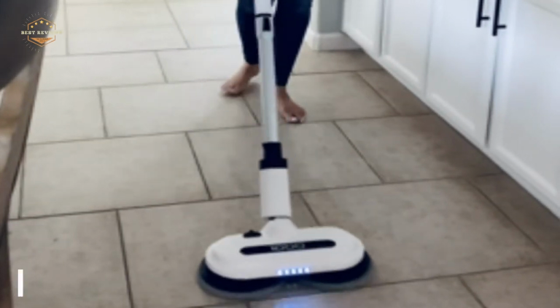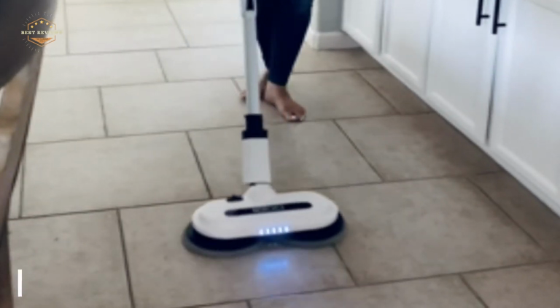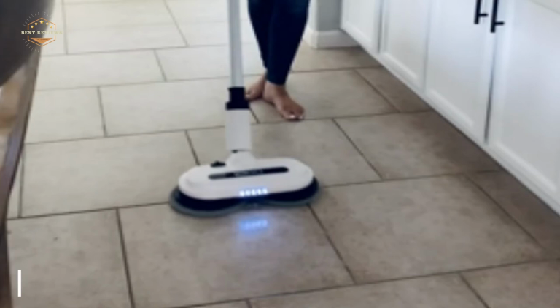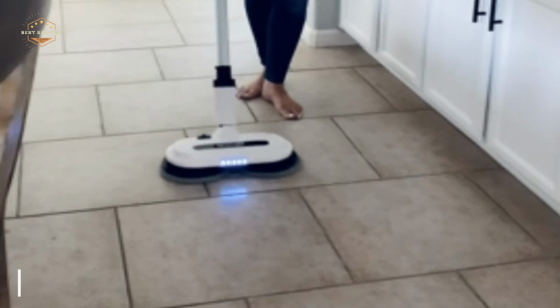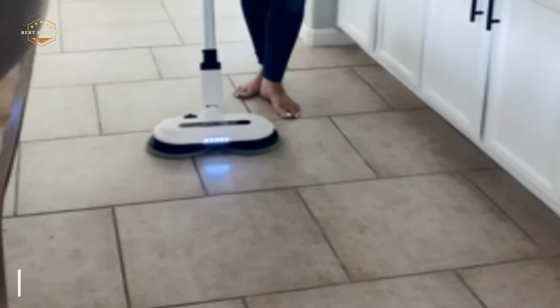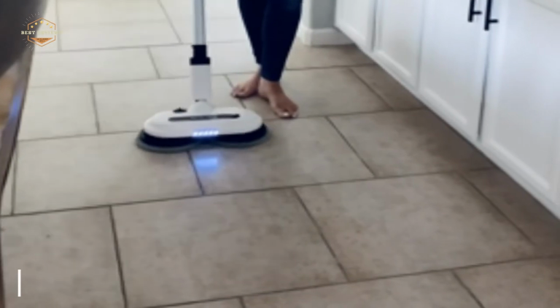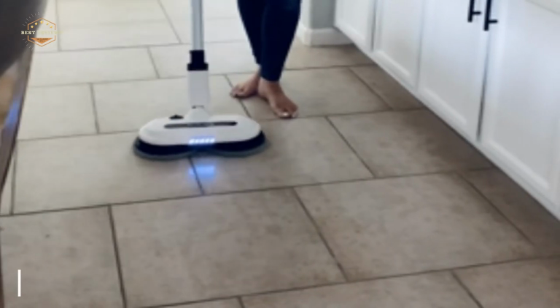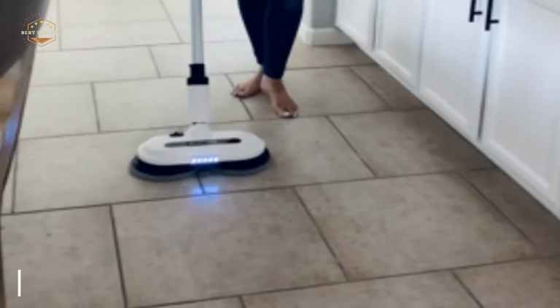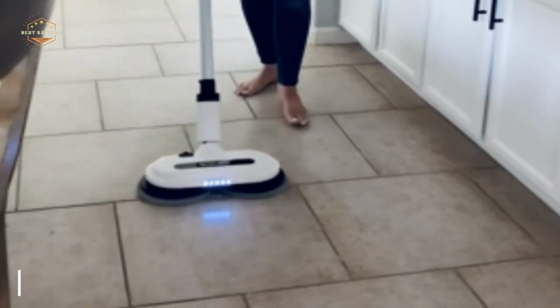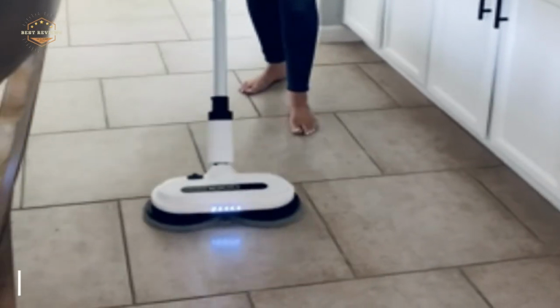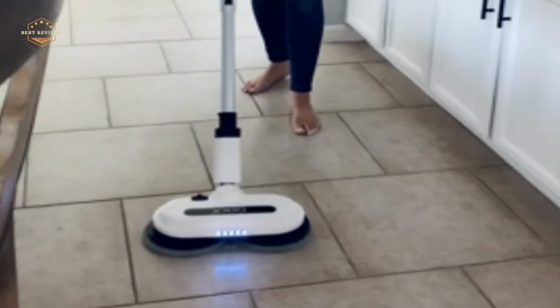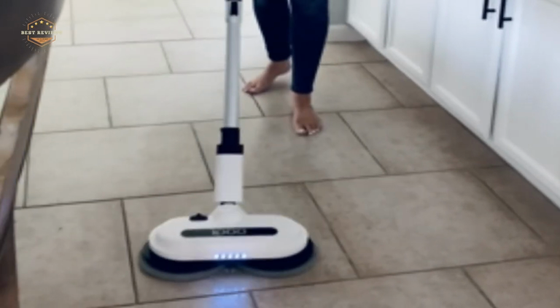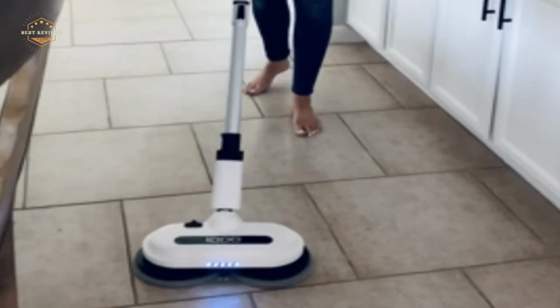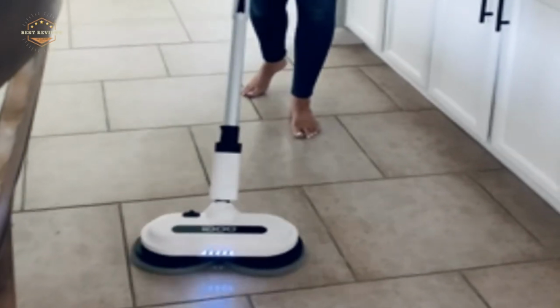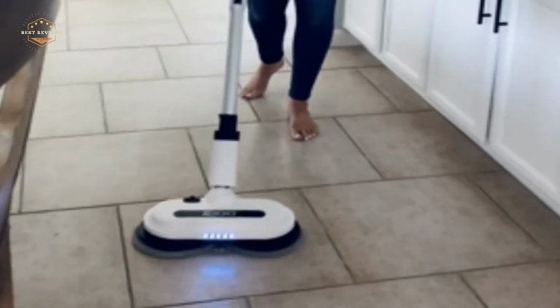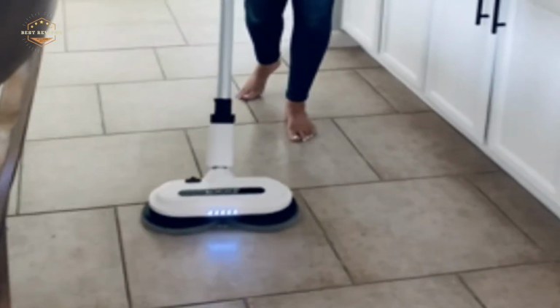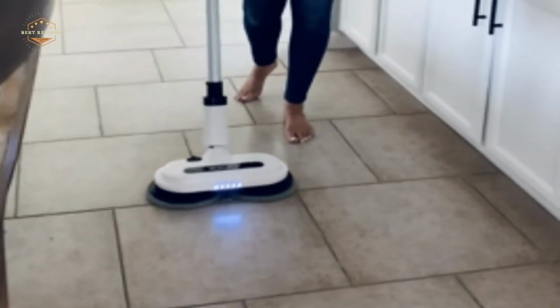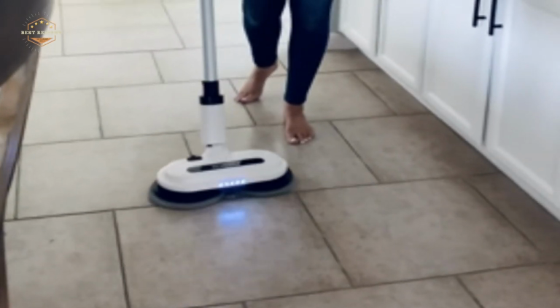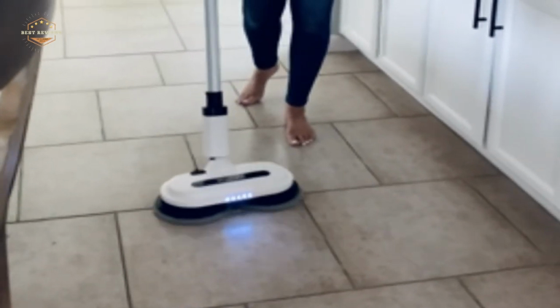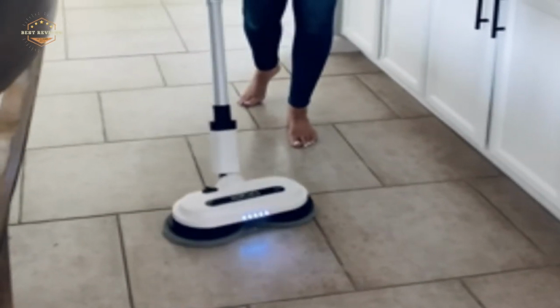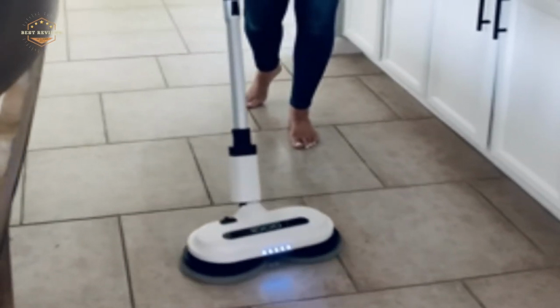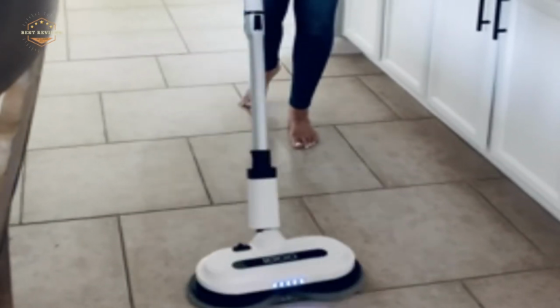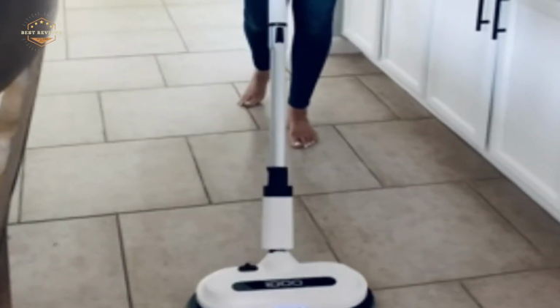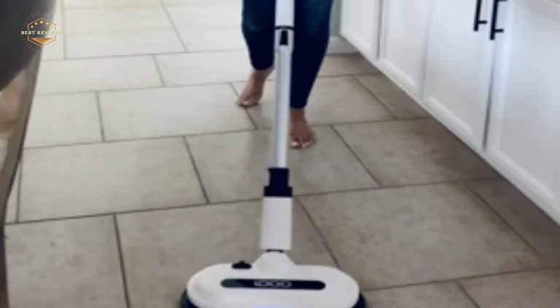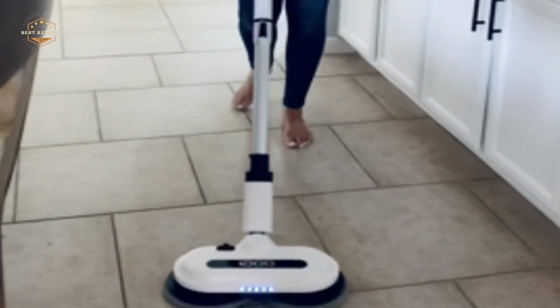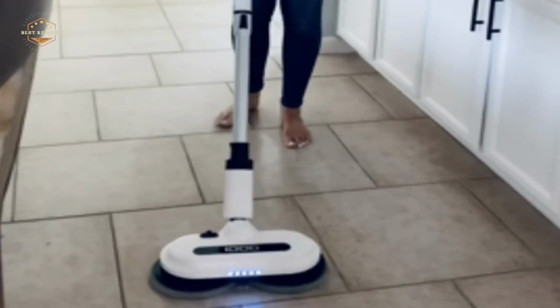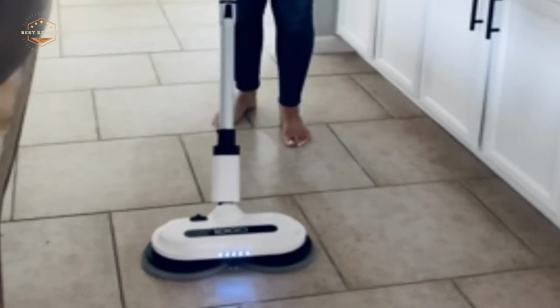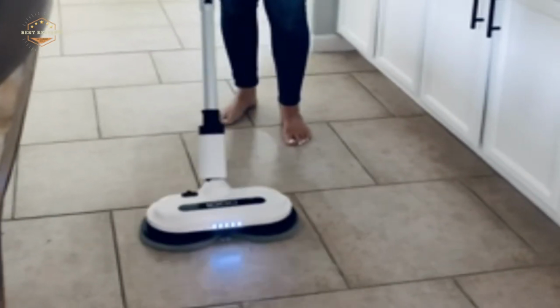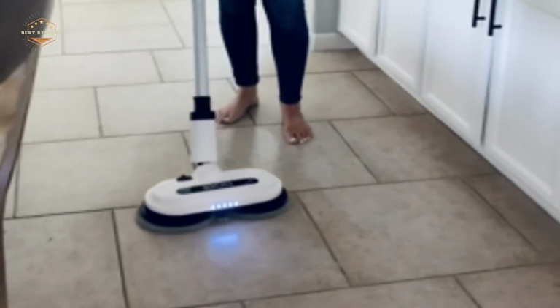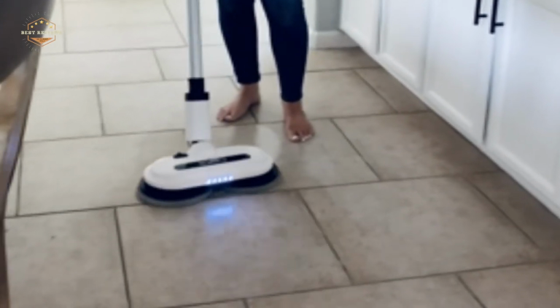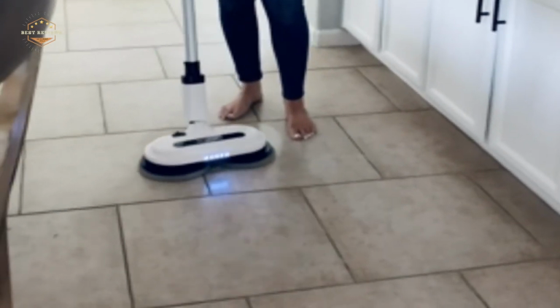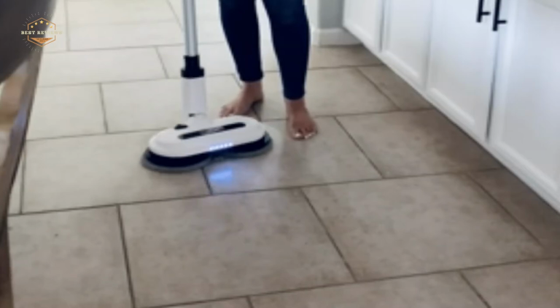This rechargeable spray mop produces less than 50 dB of noise during operation, so you won't disturb anyone.